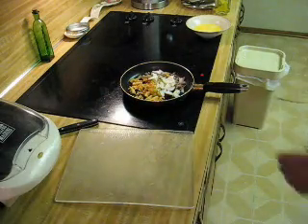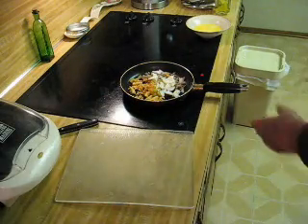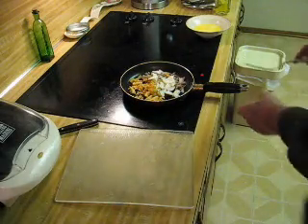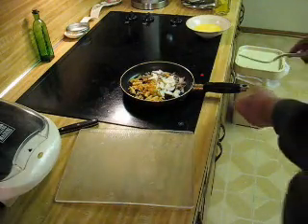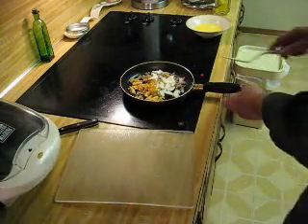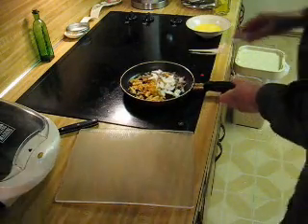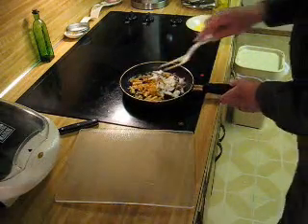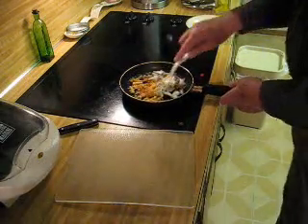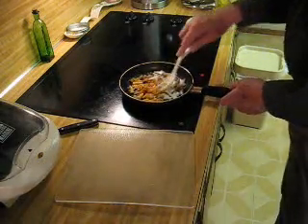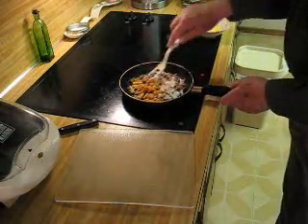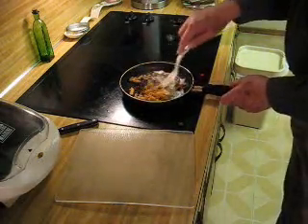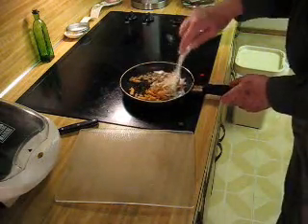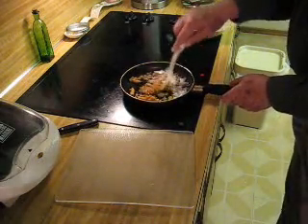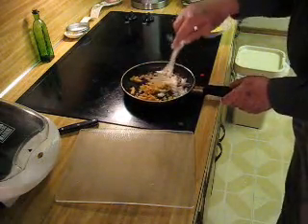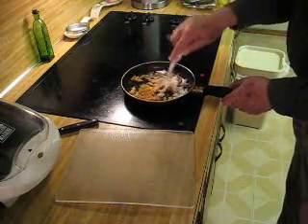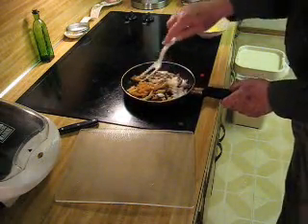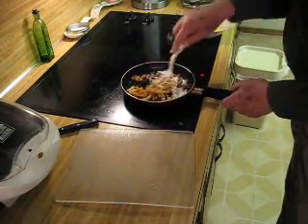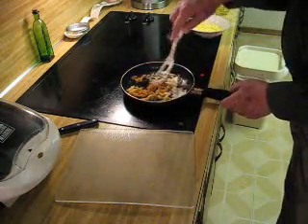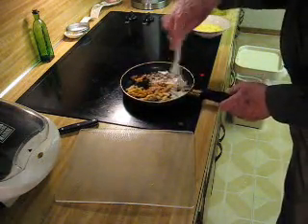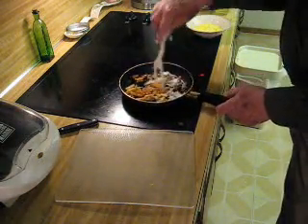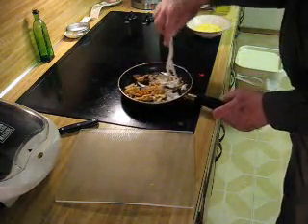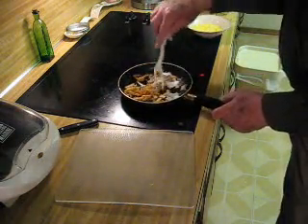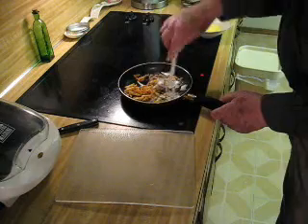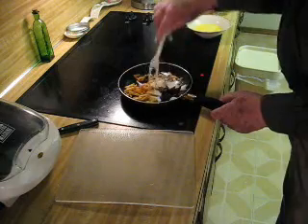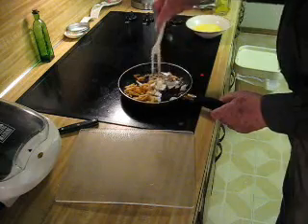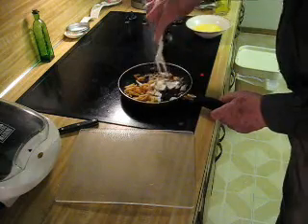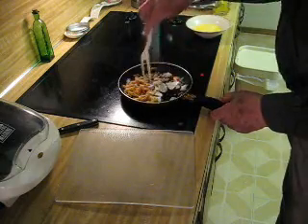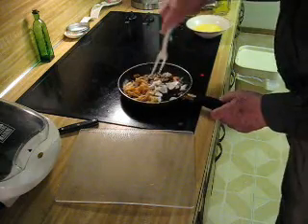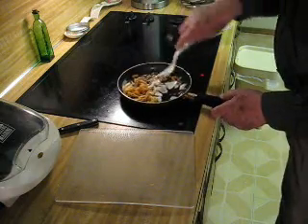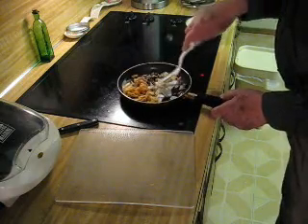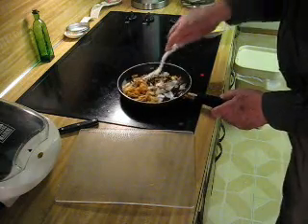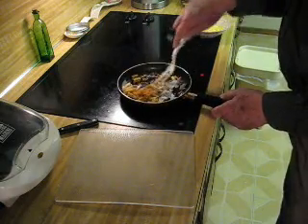Since everything was already cooked, all you have to do is heat it. It's hot.